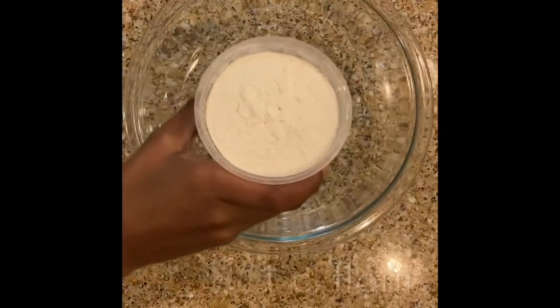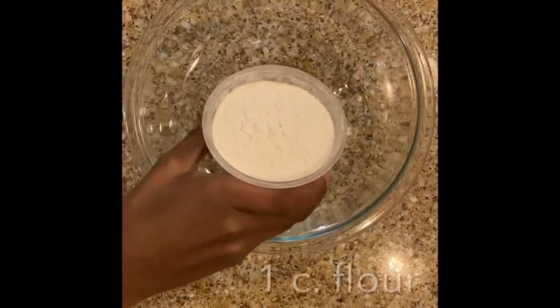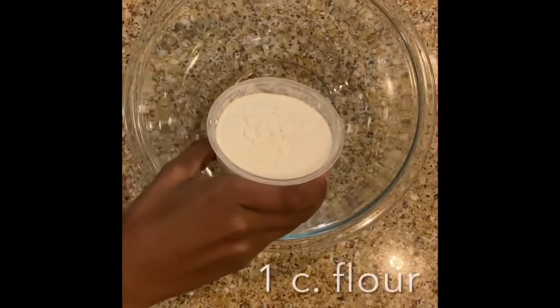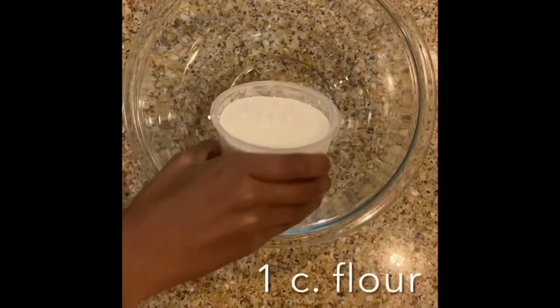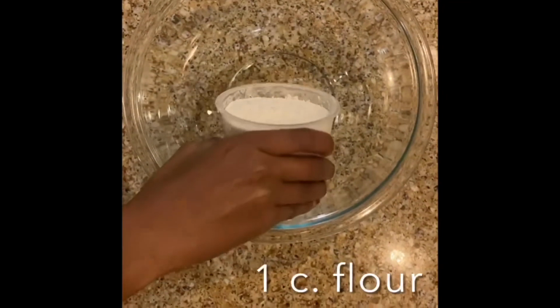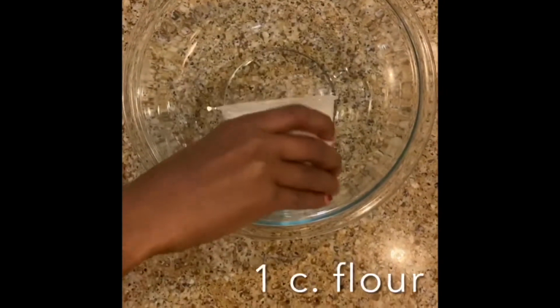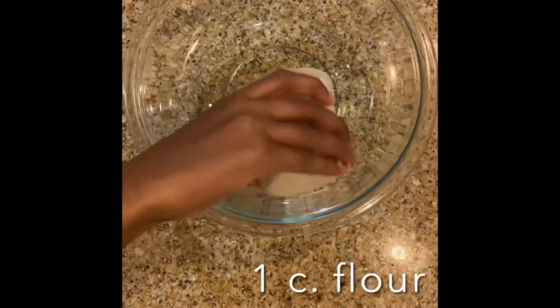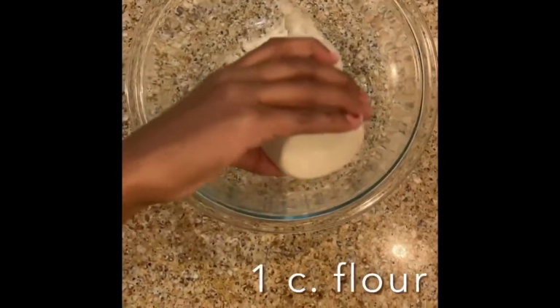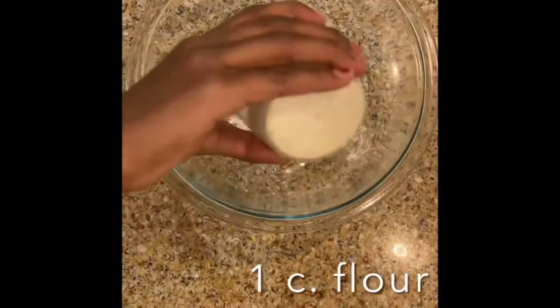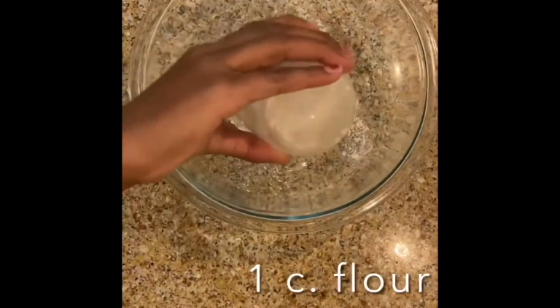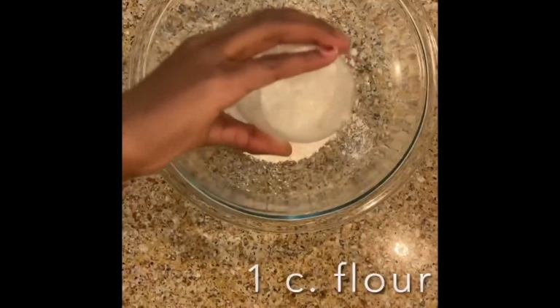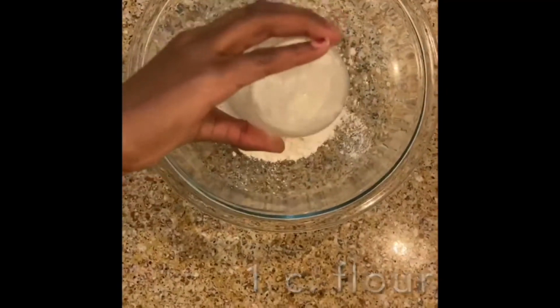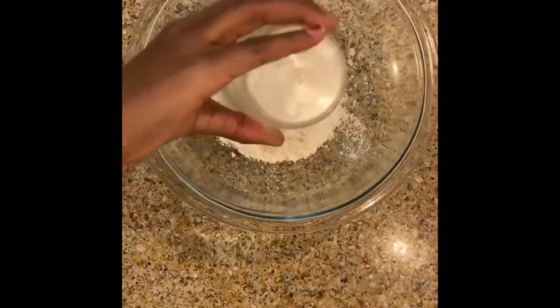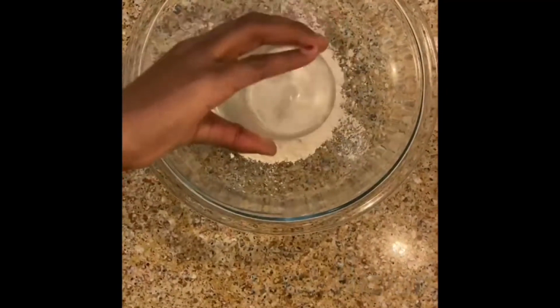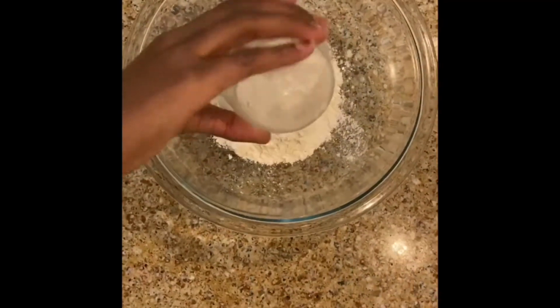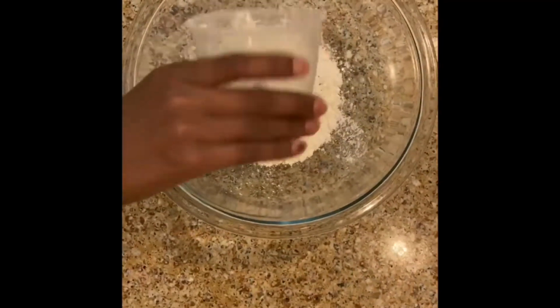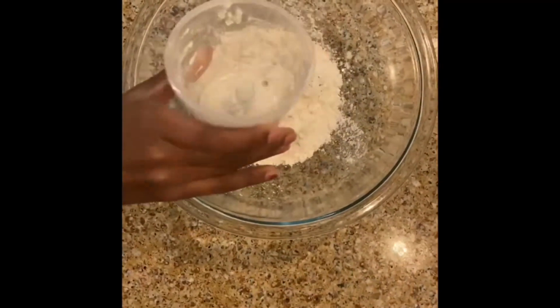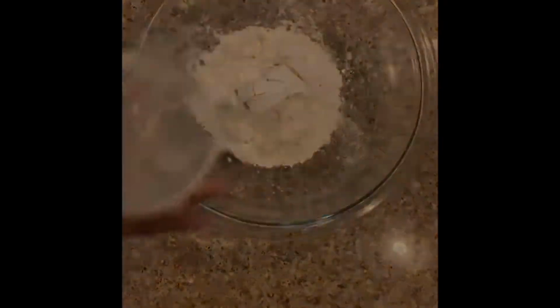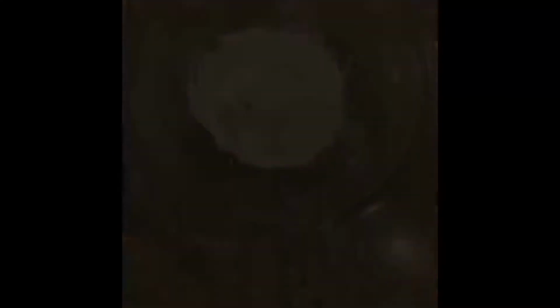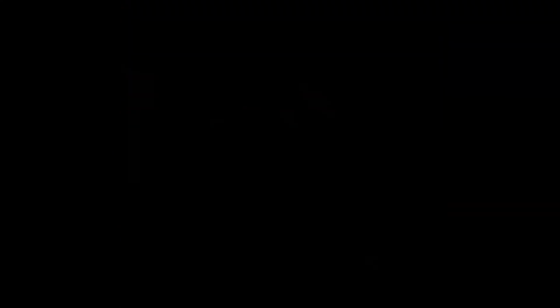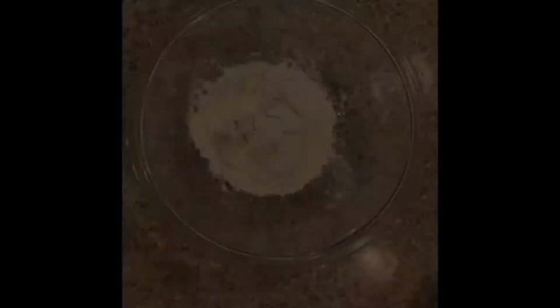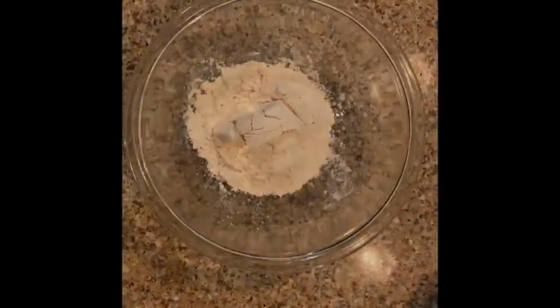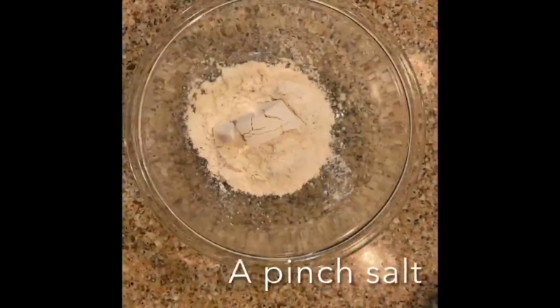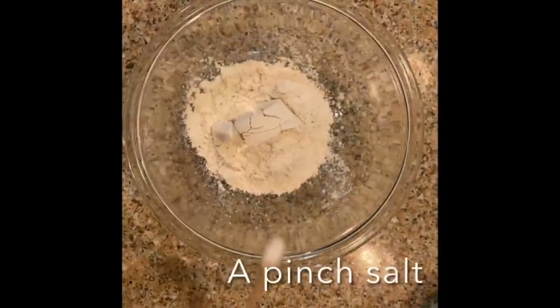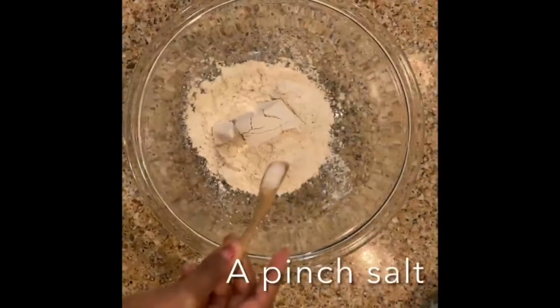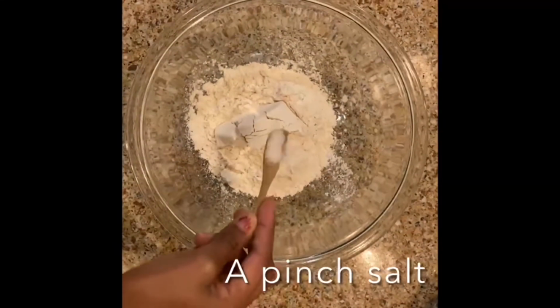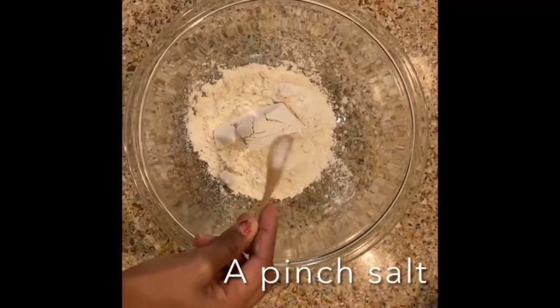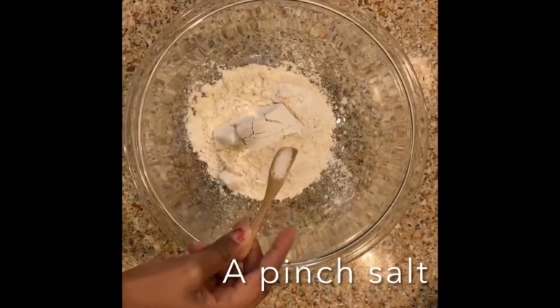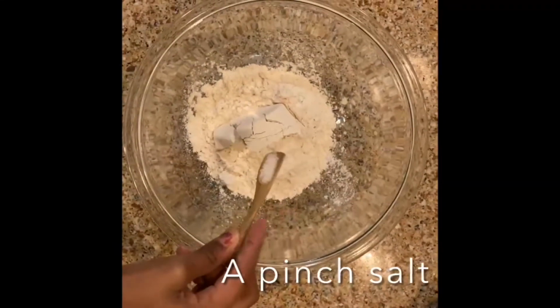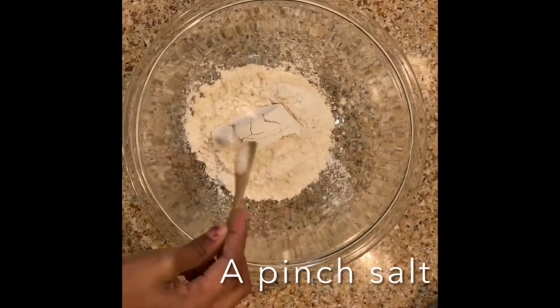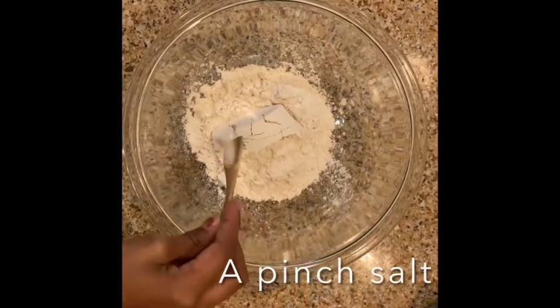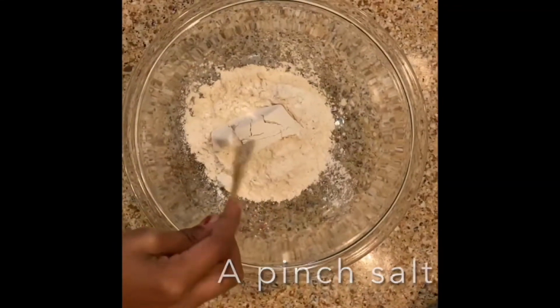First thing you do is mix your flour, salt, and sugar, and whisk it to aerate.